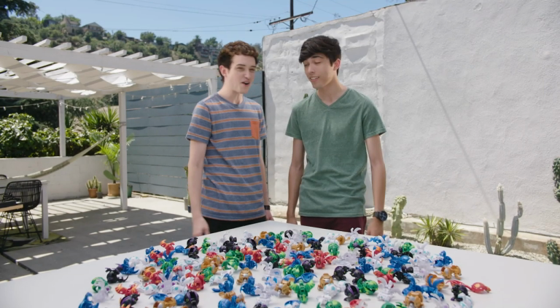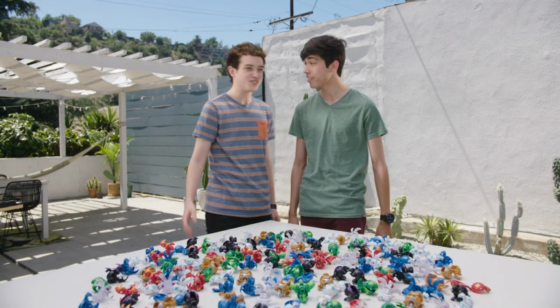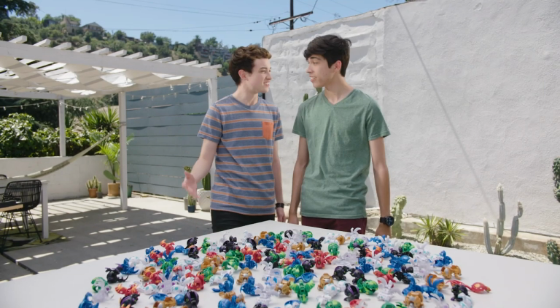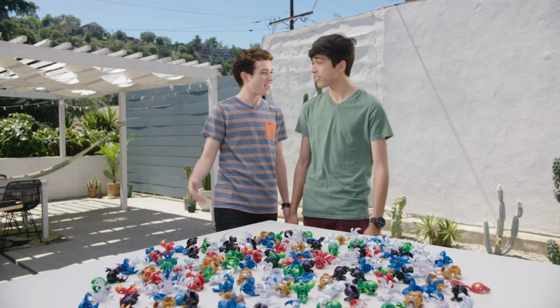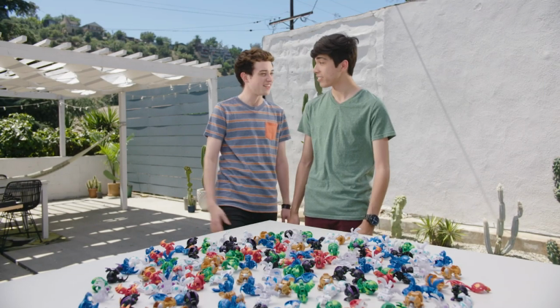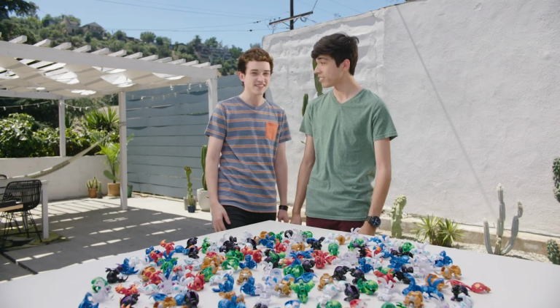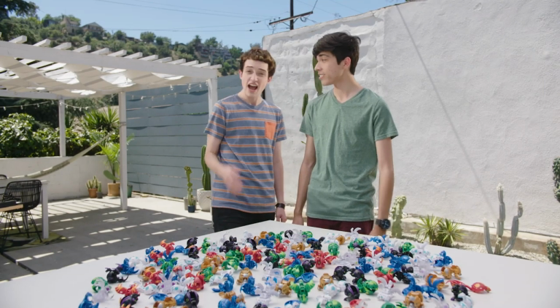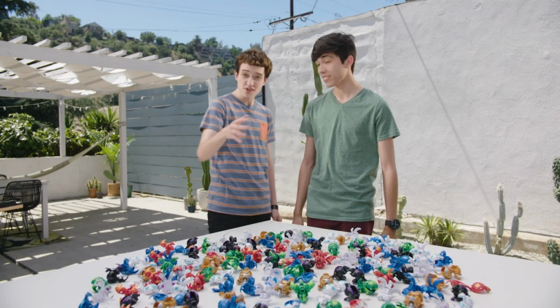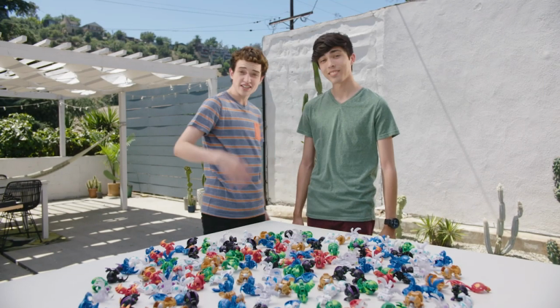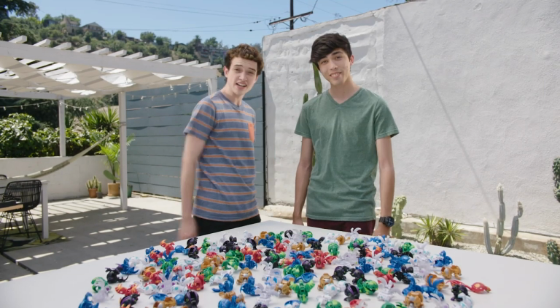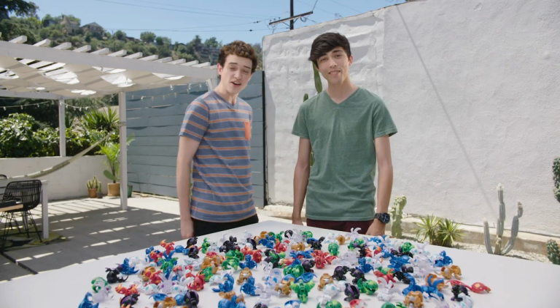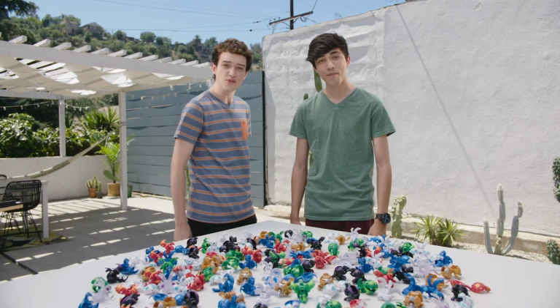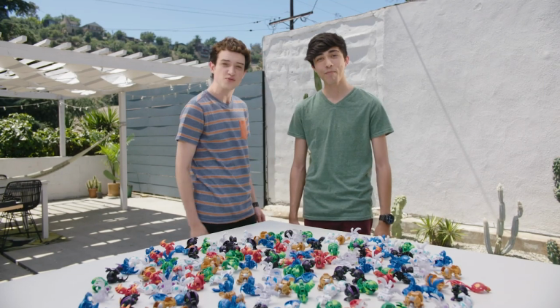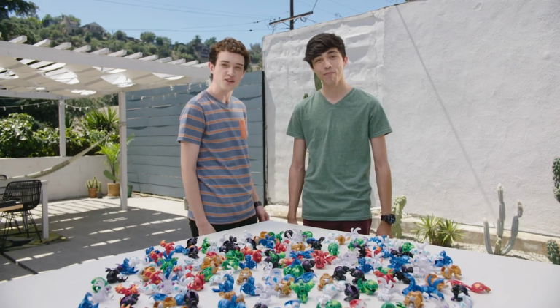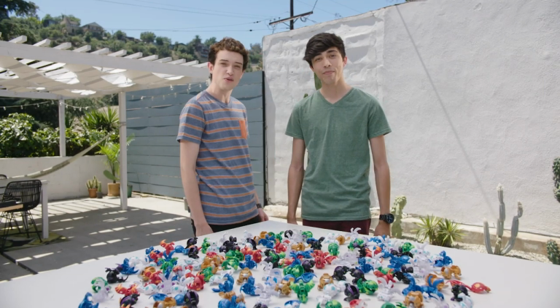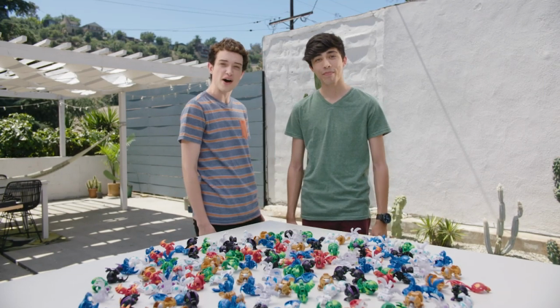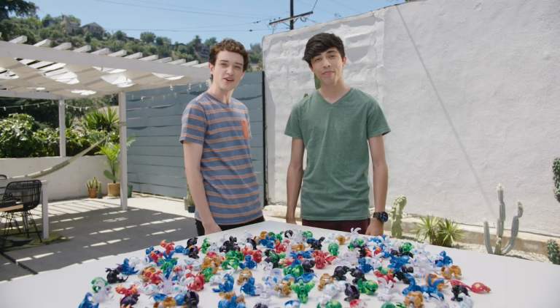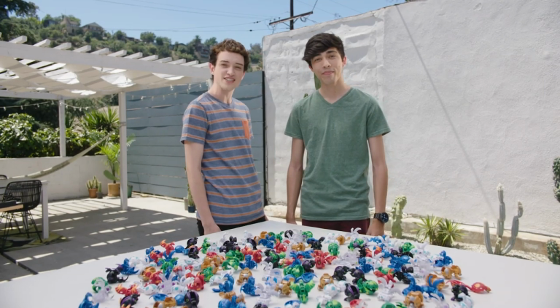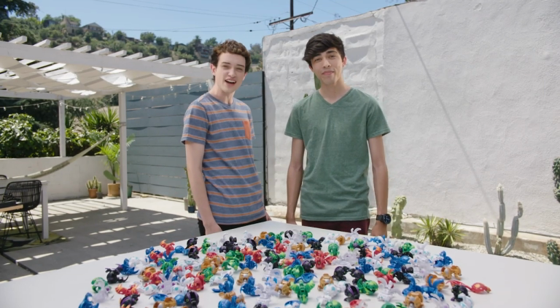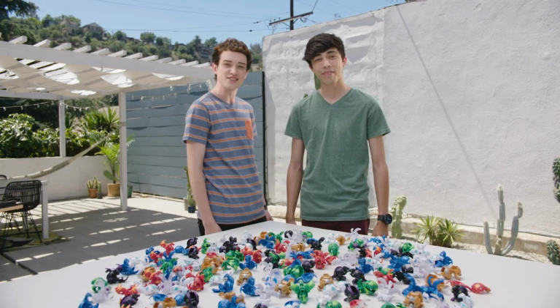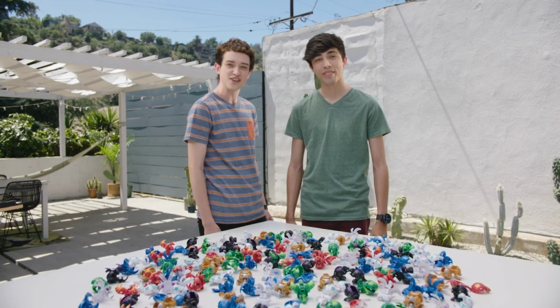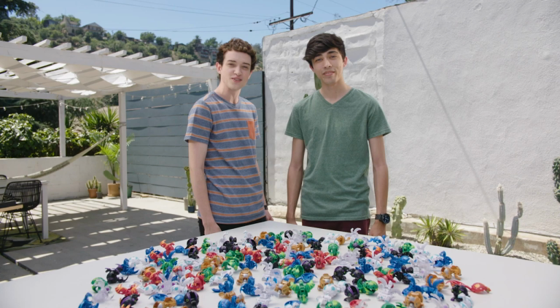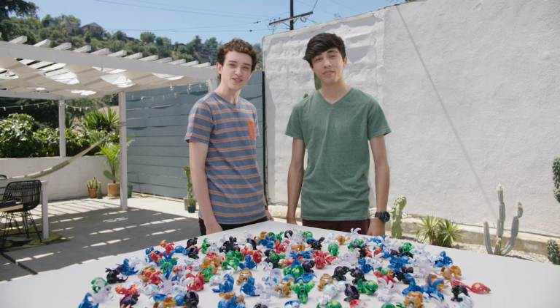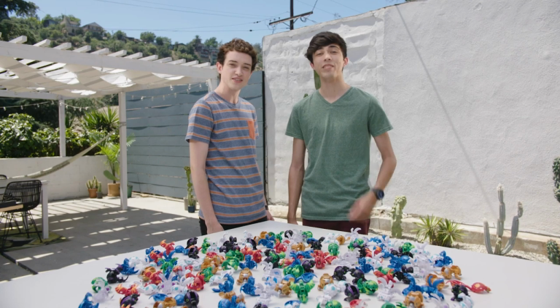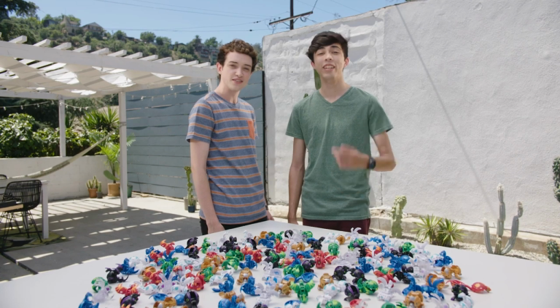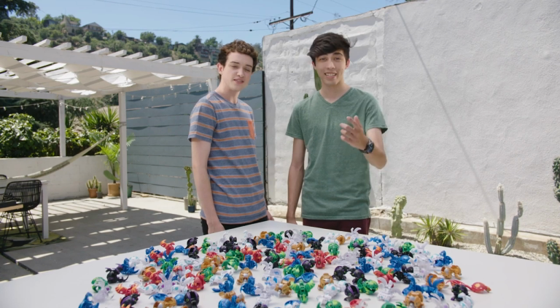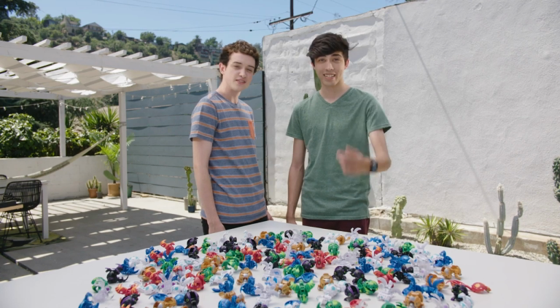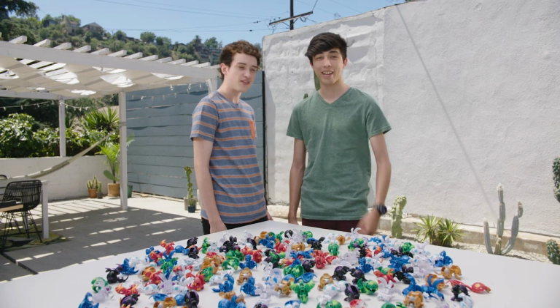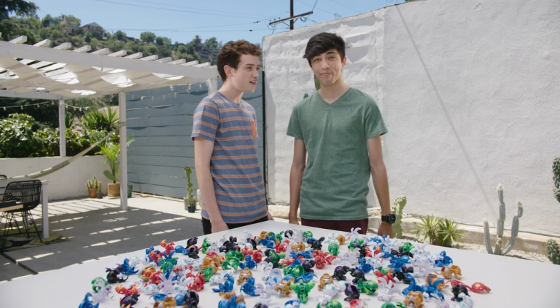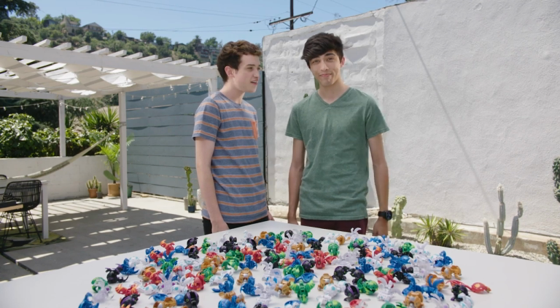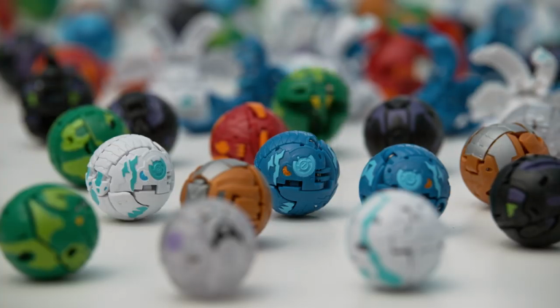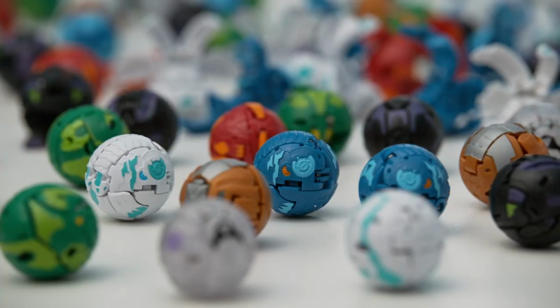That was insane. And you've got to check out other really cool Bakugan challenge videos. See you guys next time. Woo!